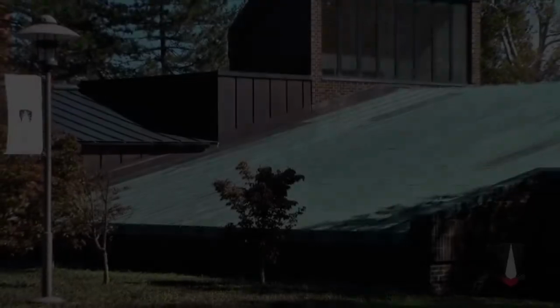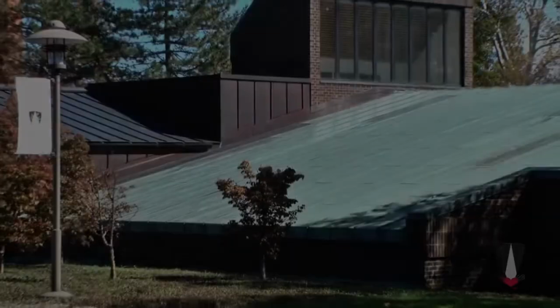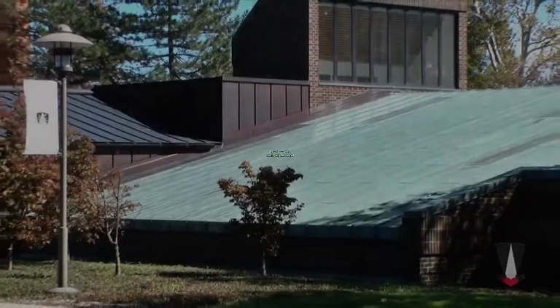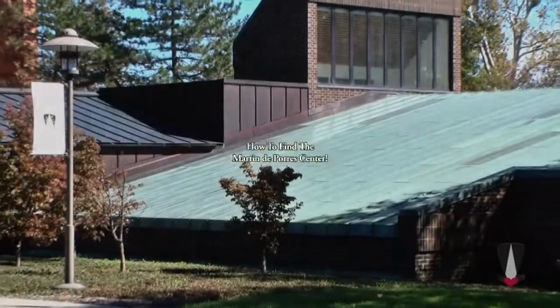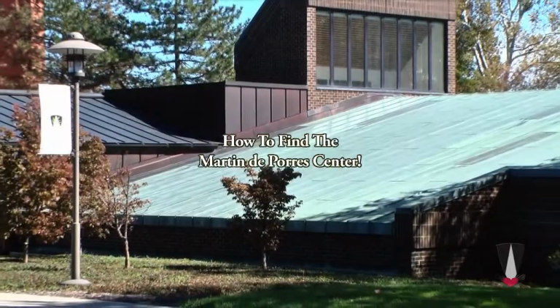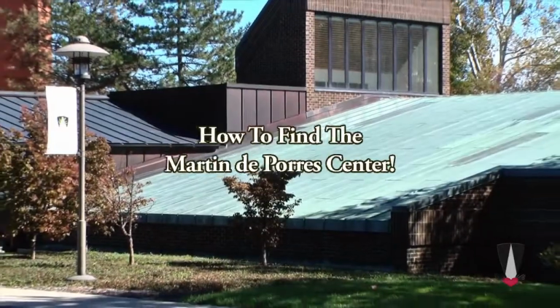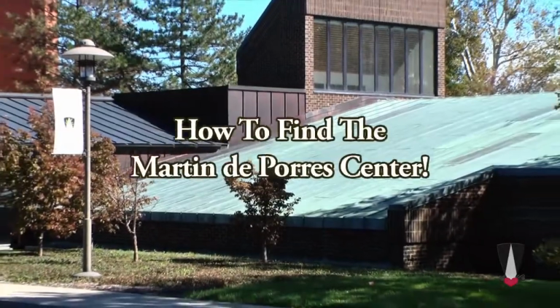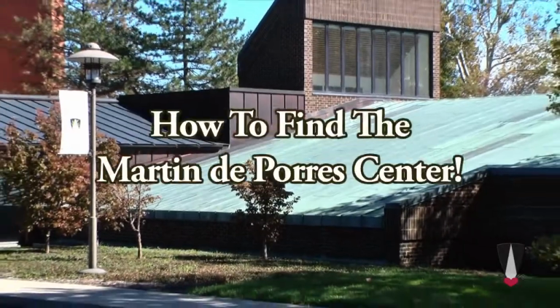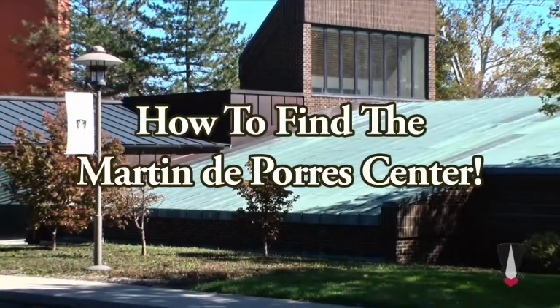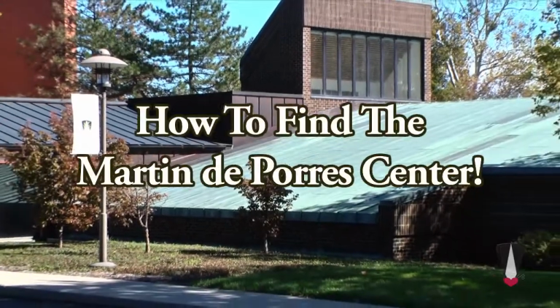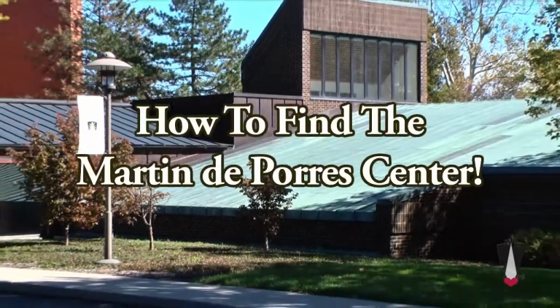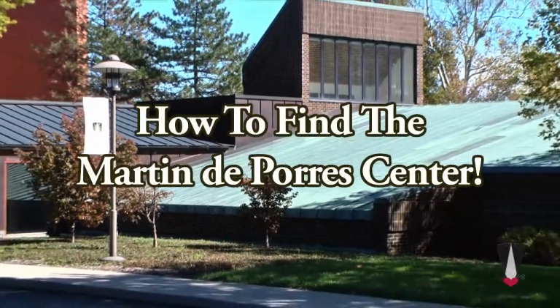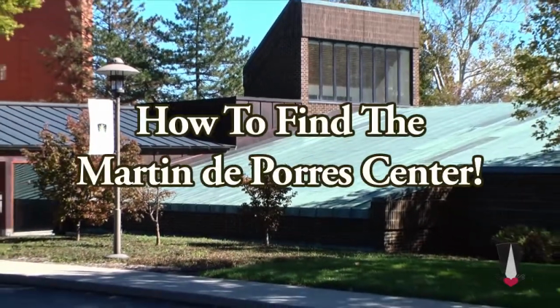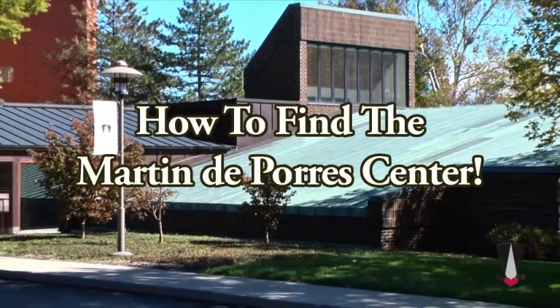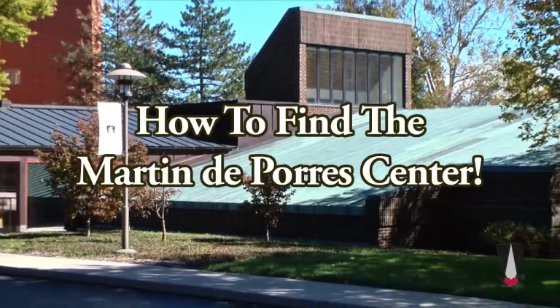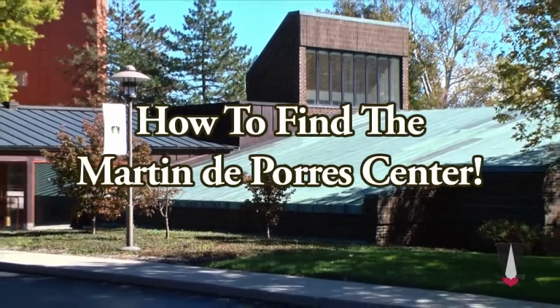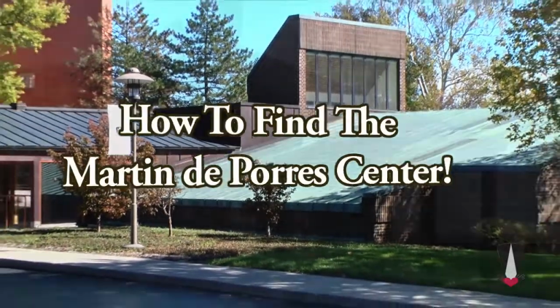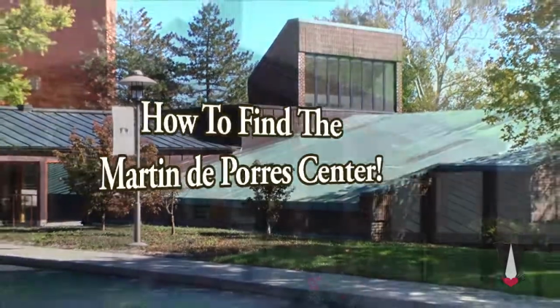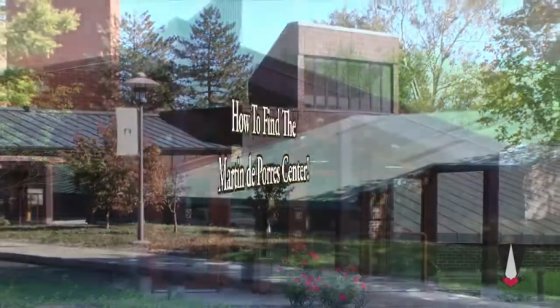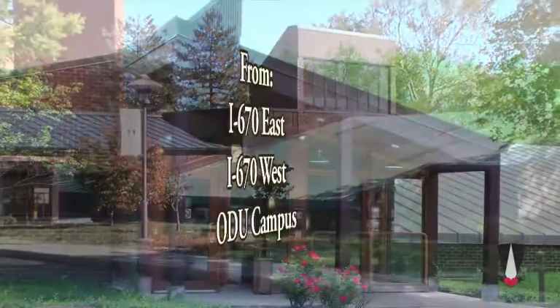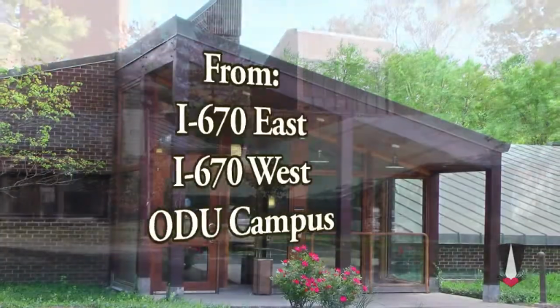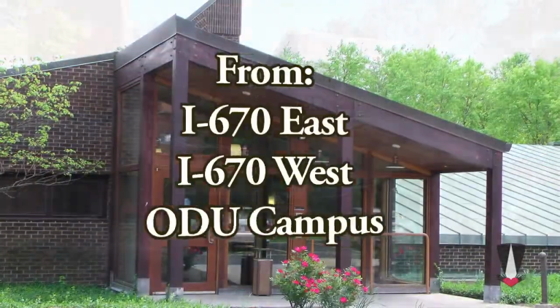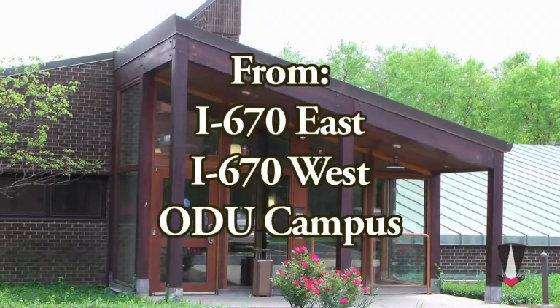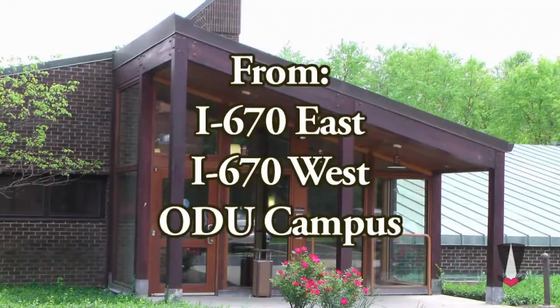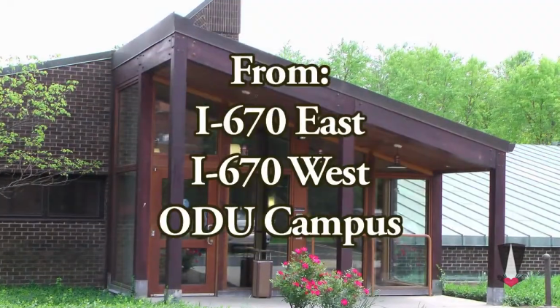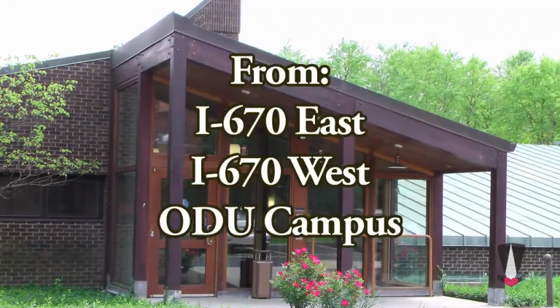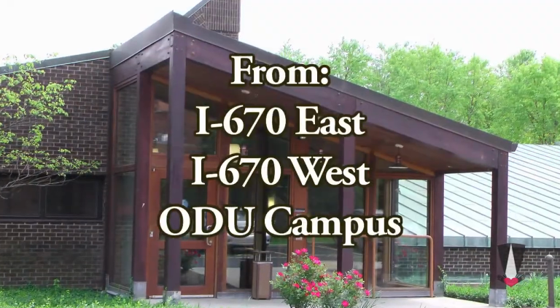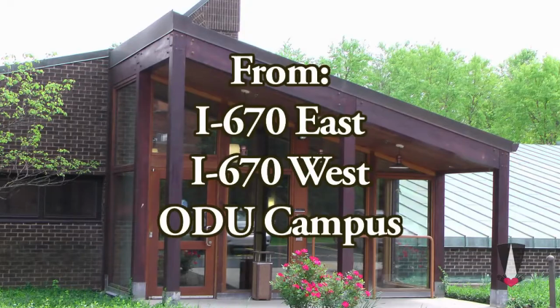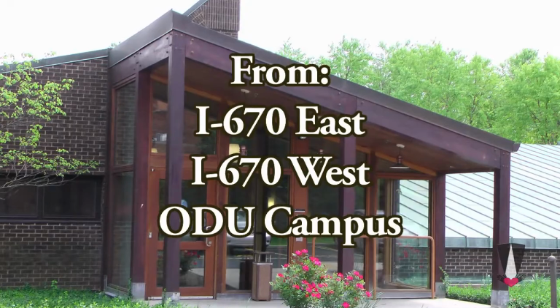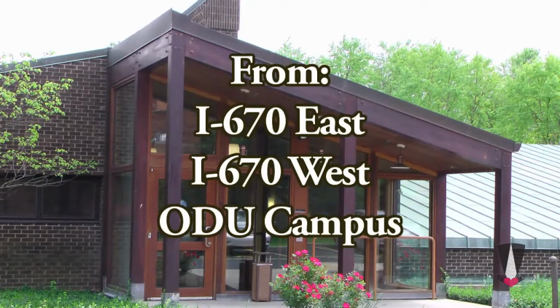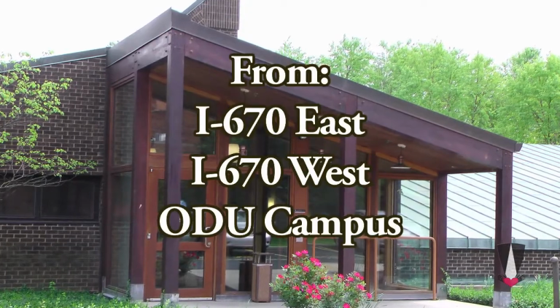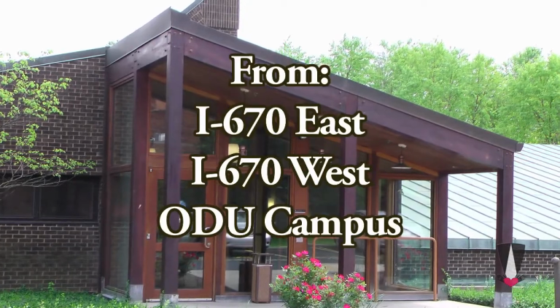How to find the Martin de Porras Center. Here are a few ways to find us.